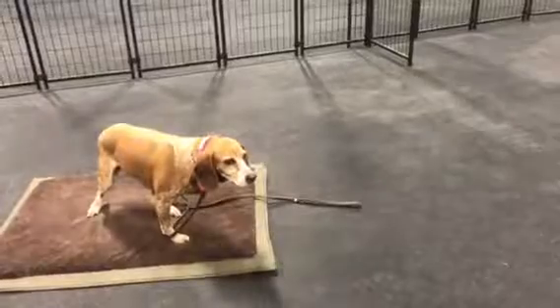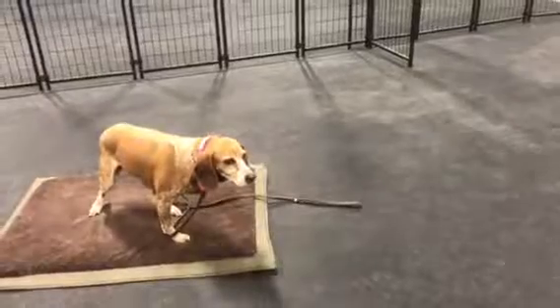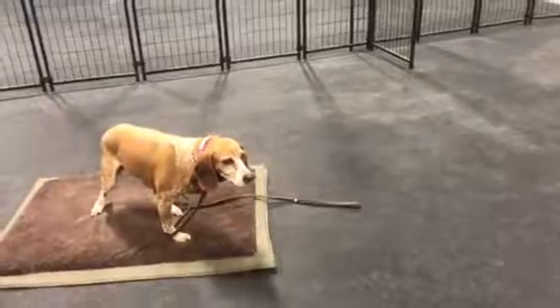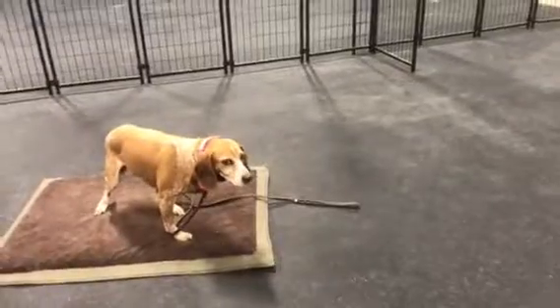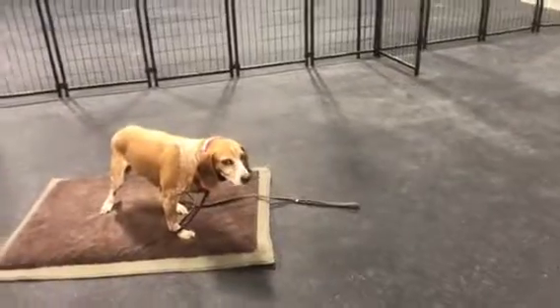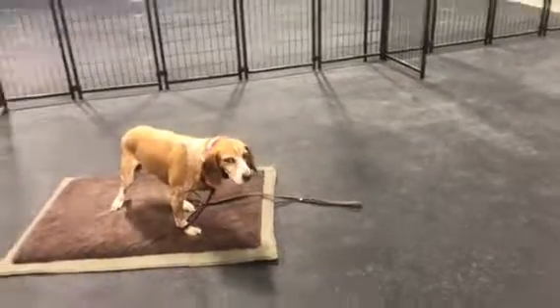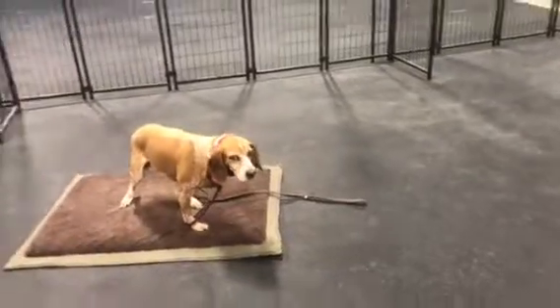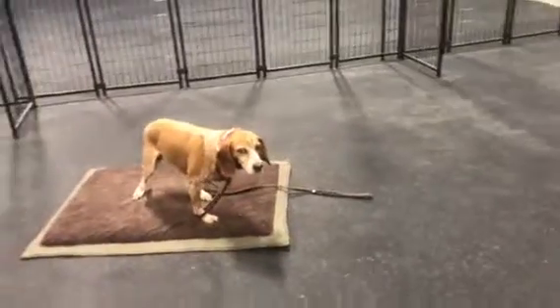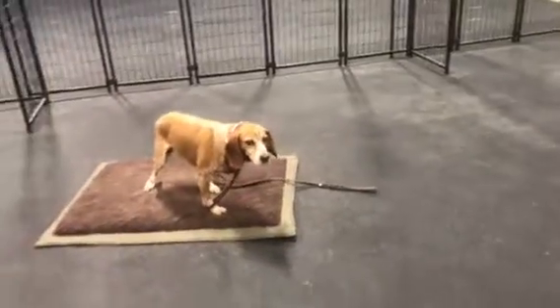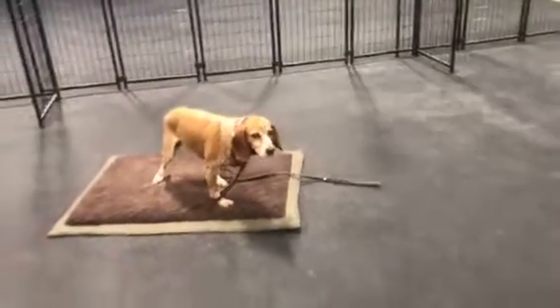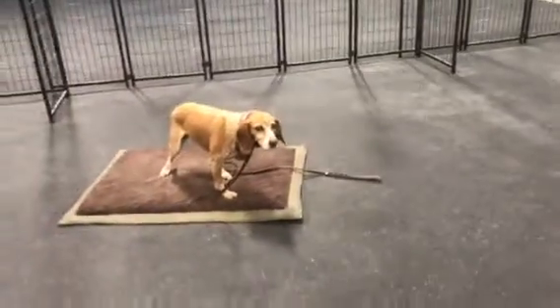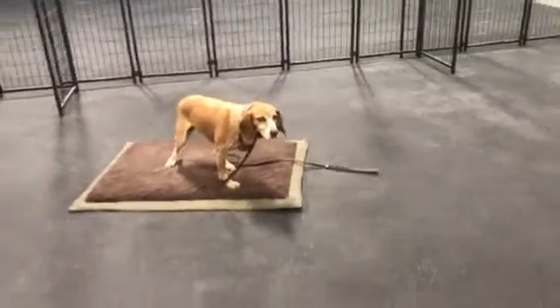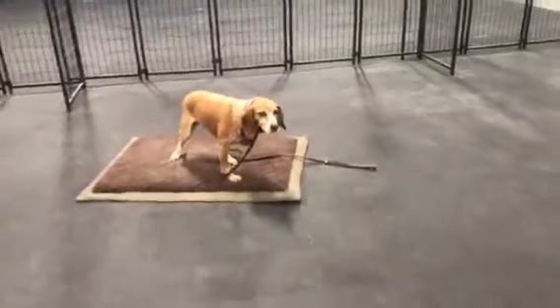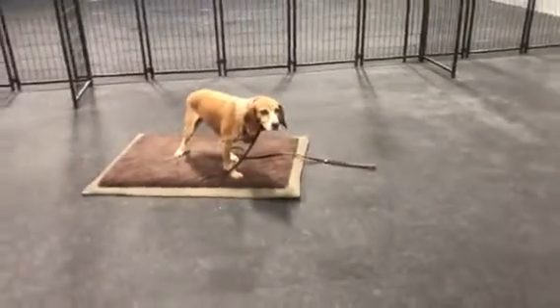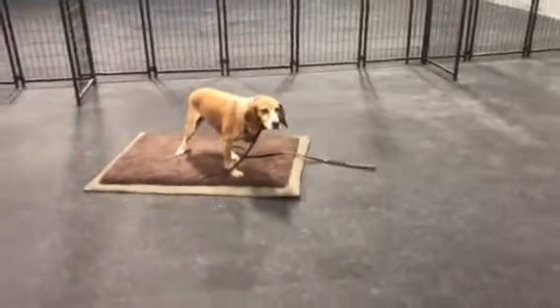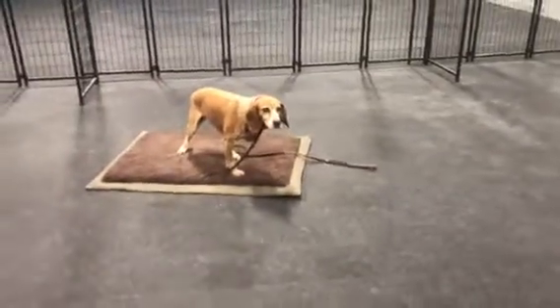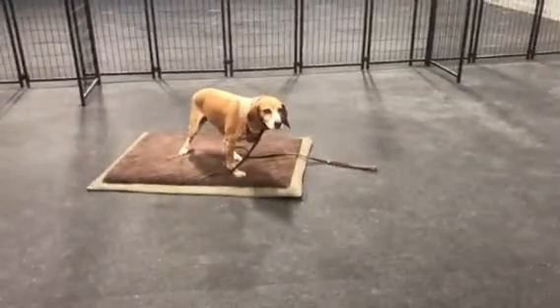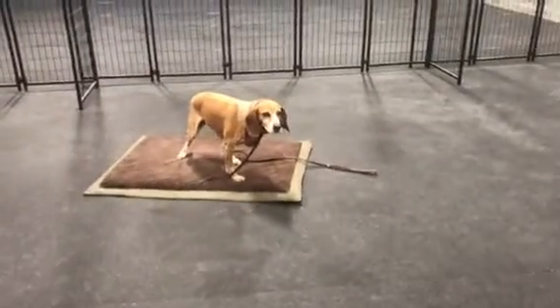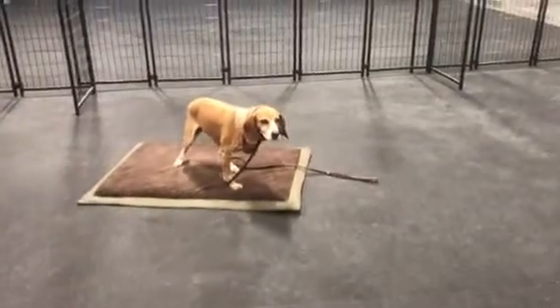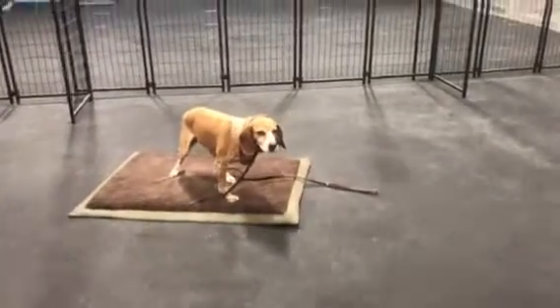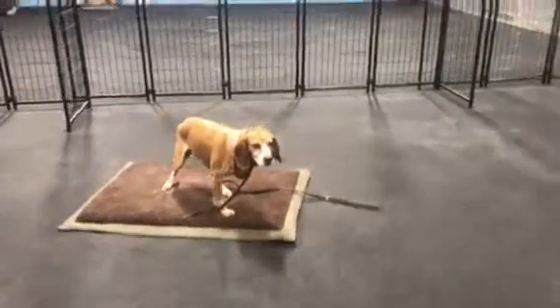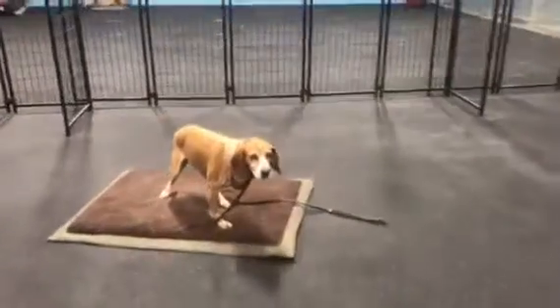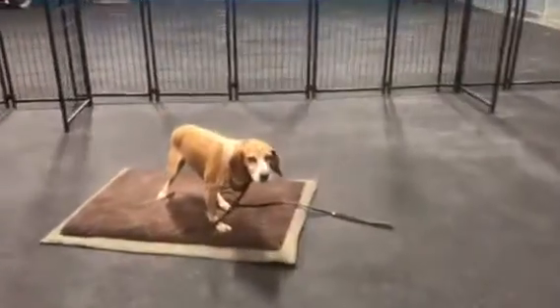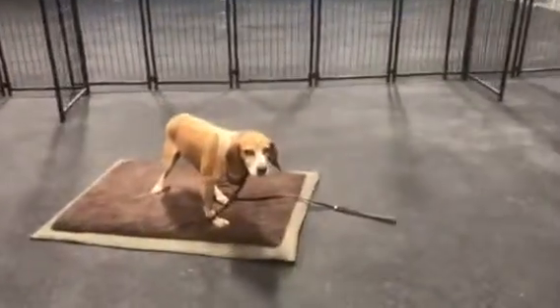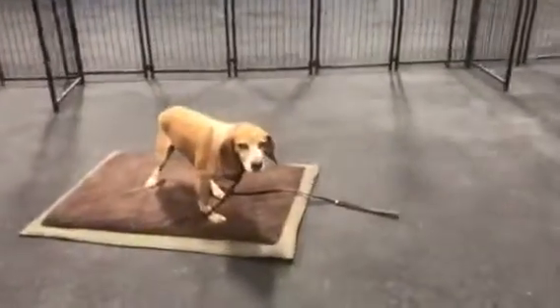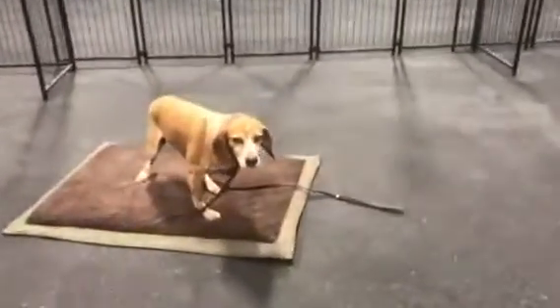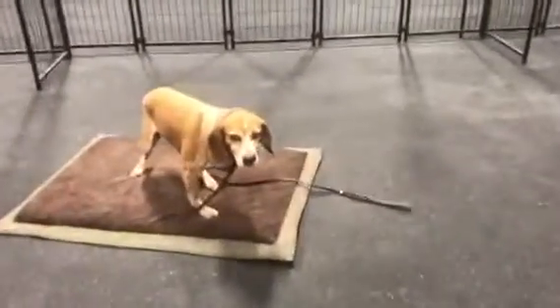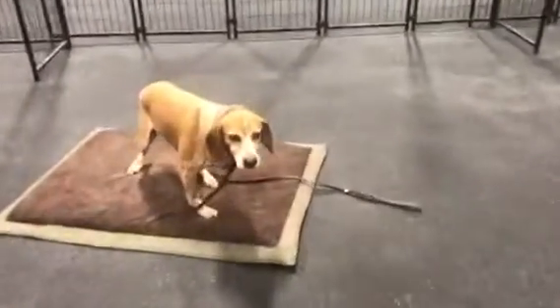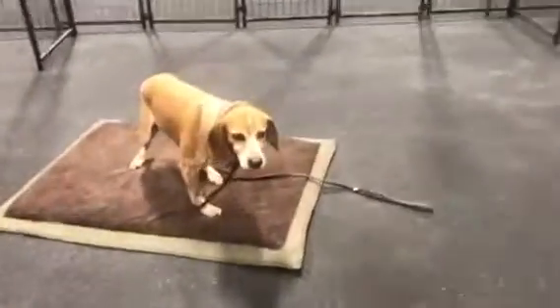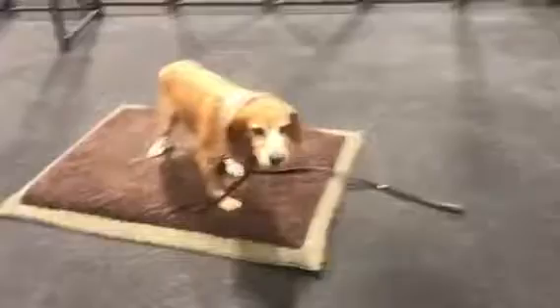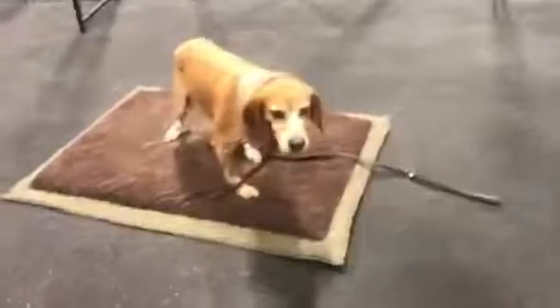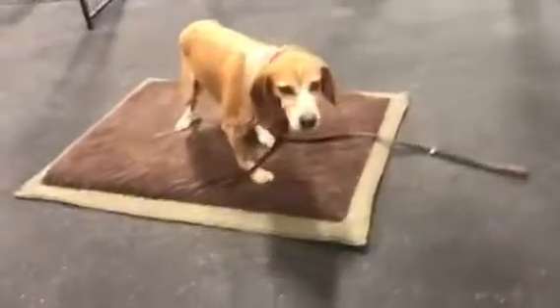What's up? I wanted to give you a quick video of Sosa here. She's just holding a place command. Good girl Sosa.